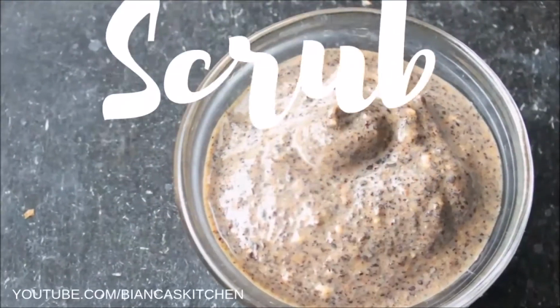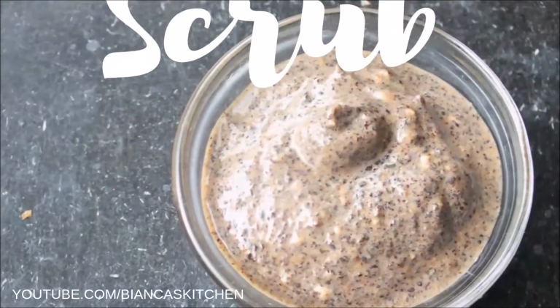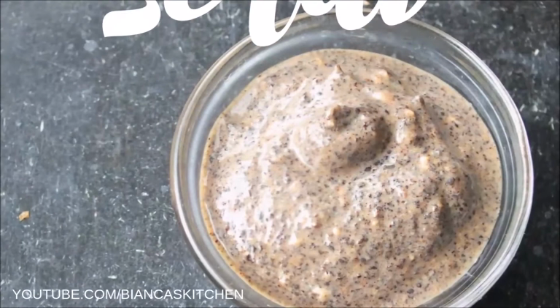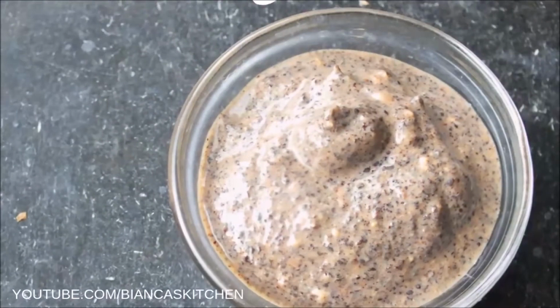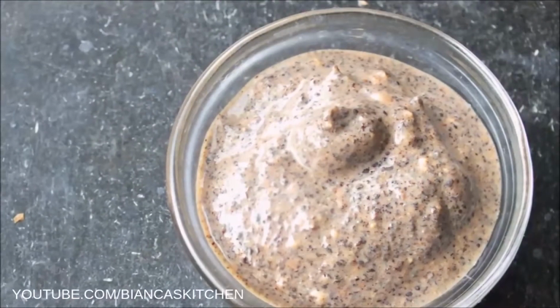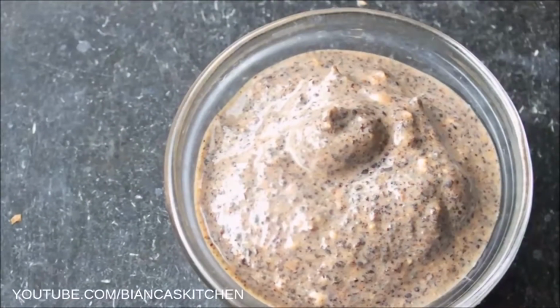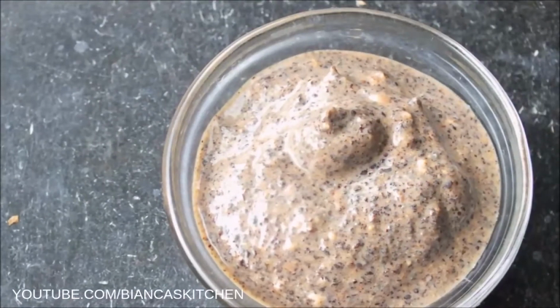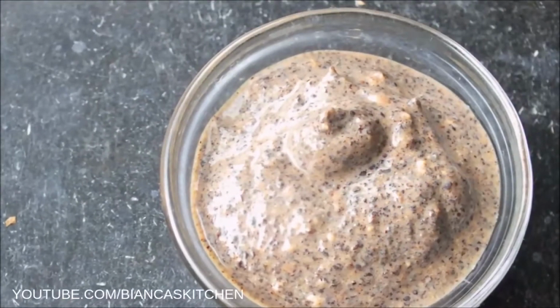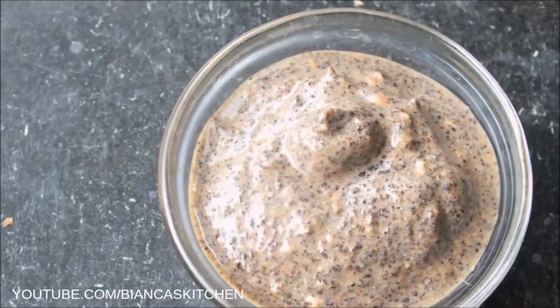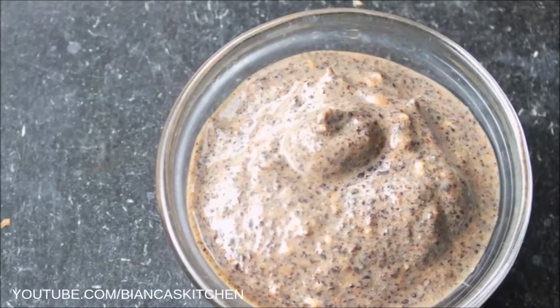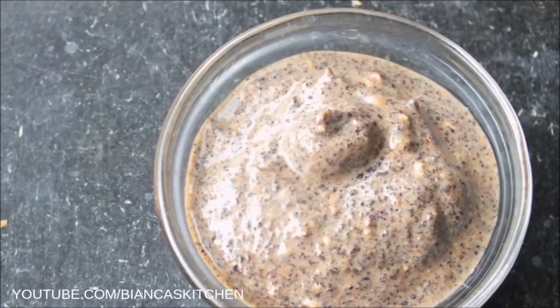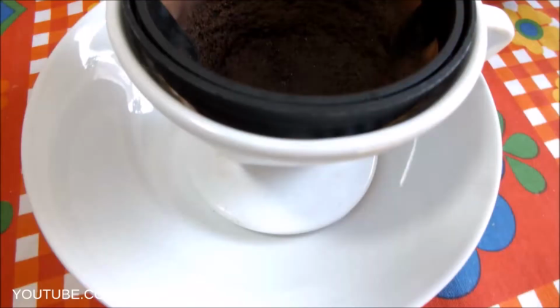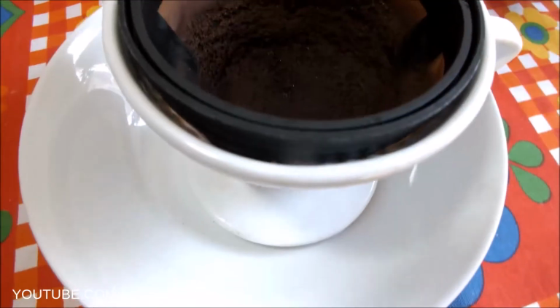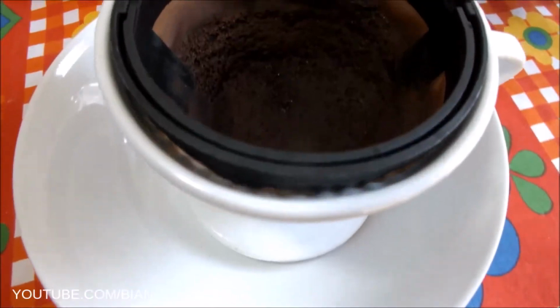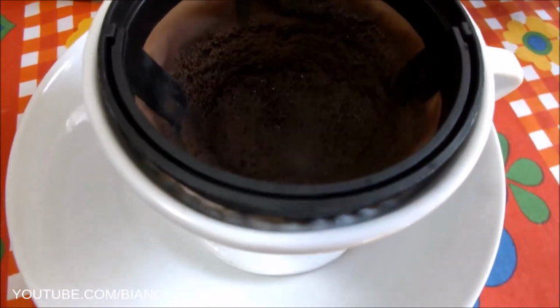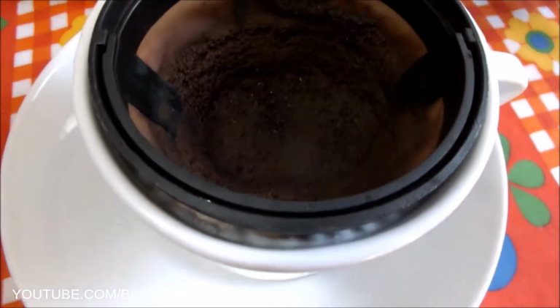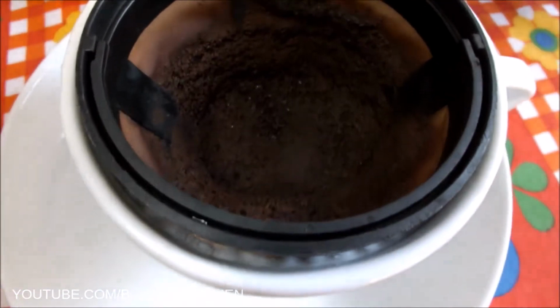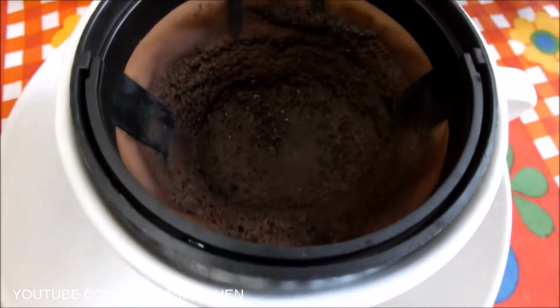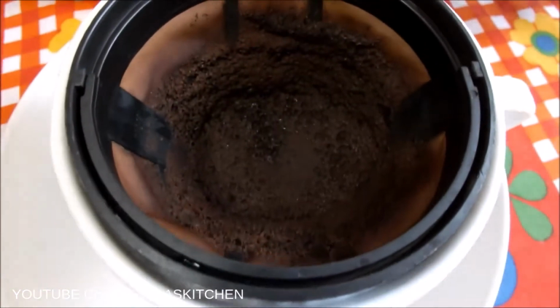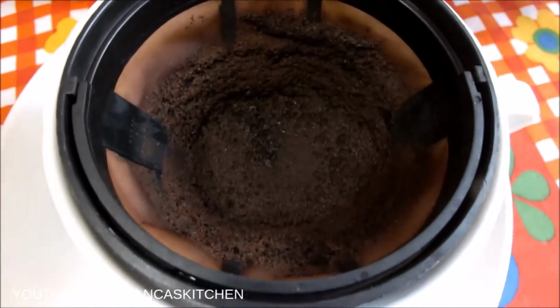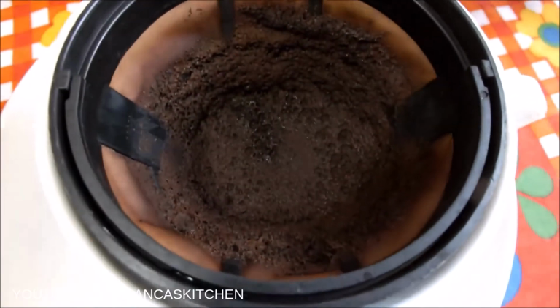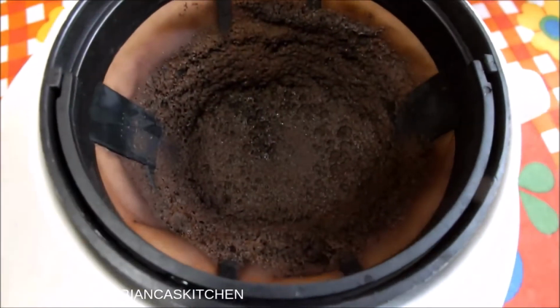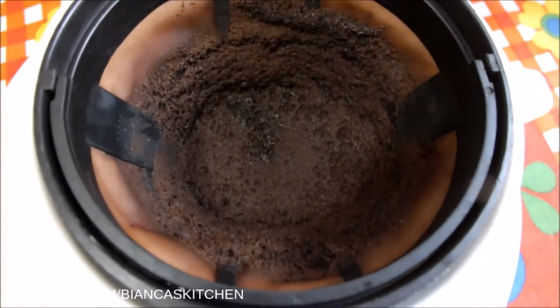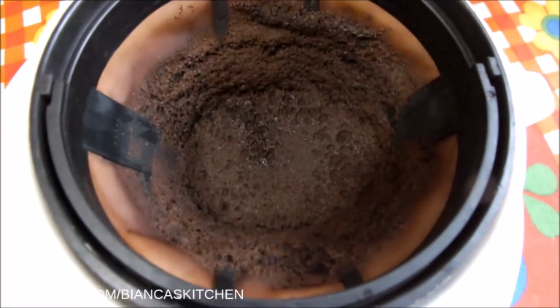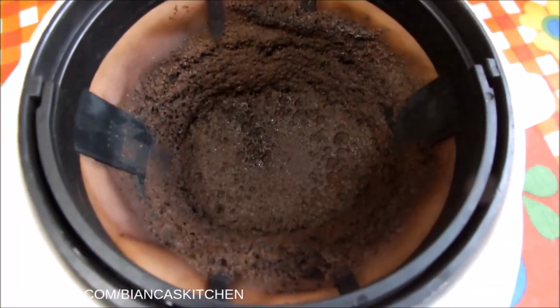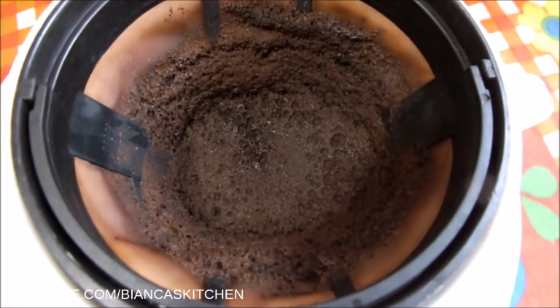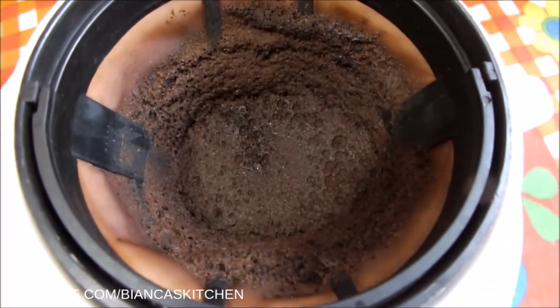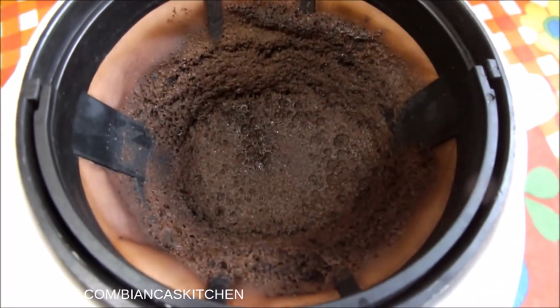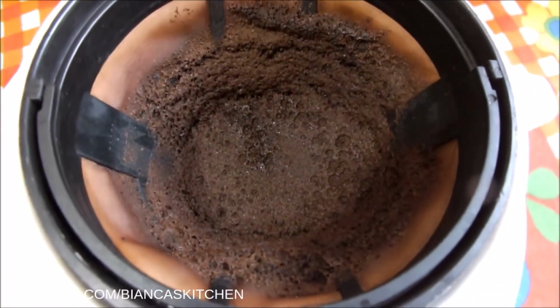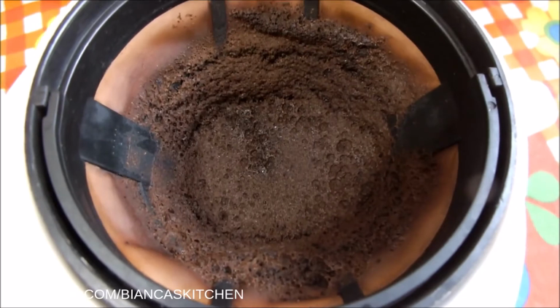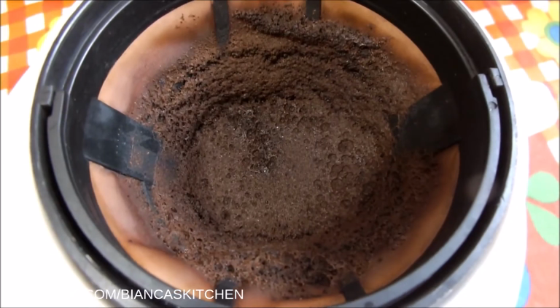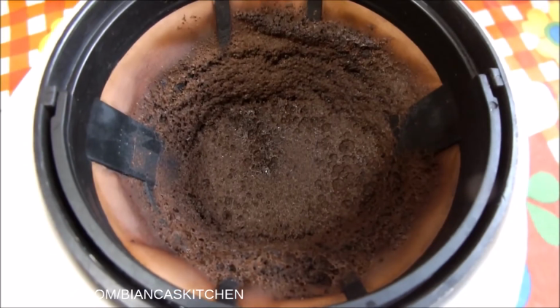I always try to be frugal and was looking for a way to use up some of the coffee grounds from my daily morning coffee.